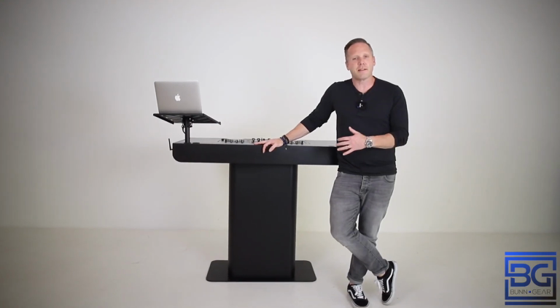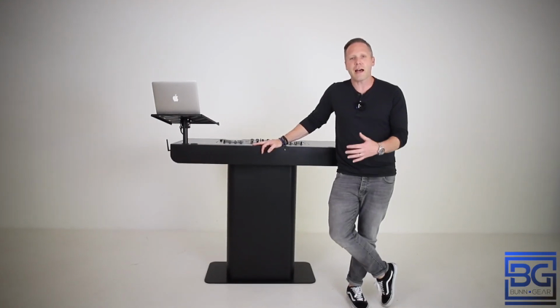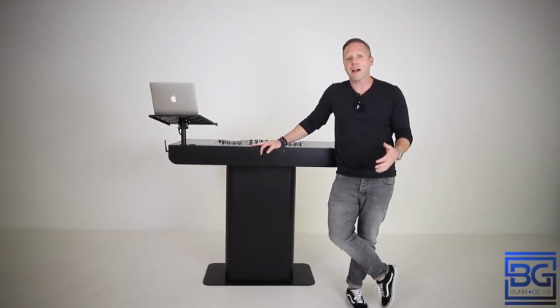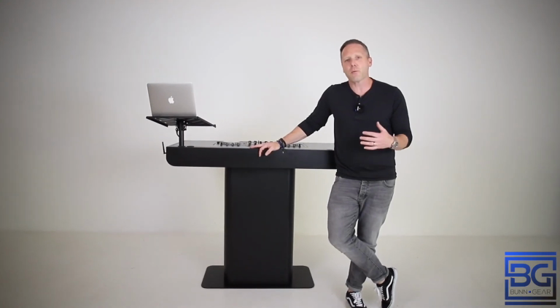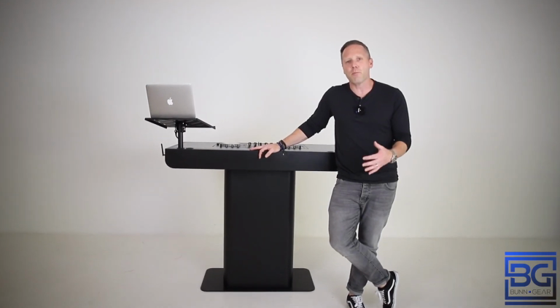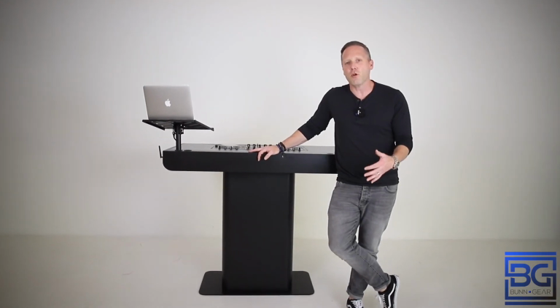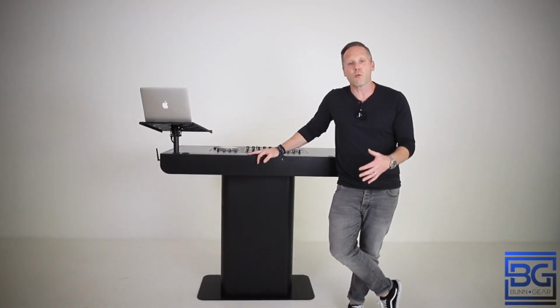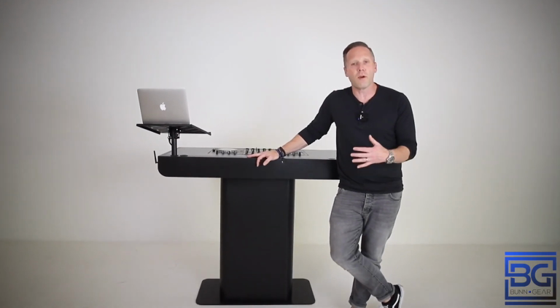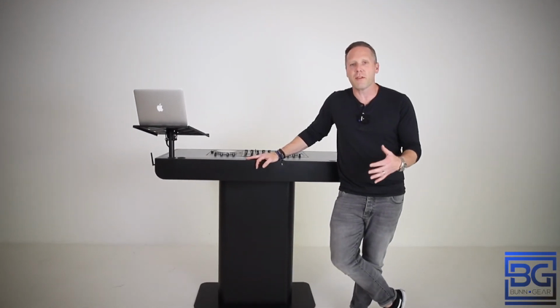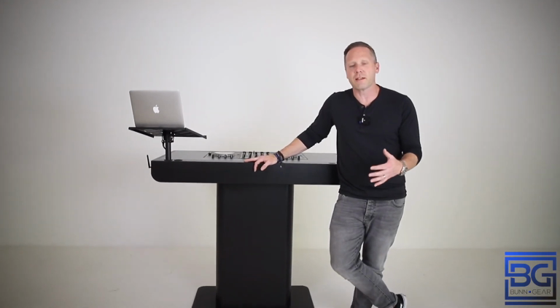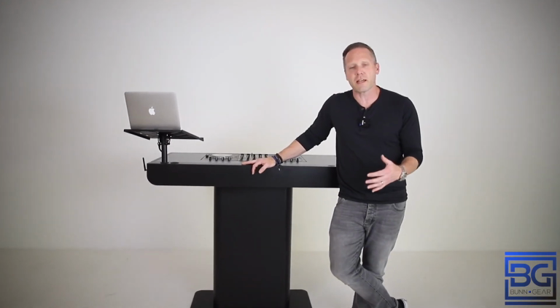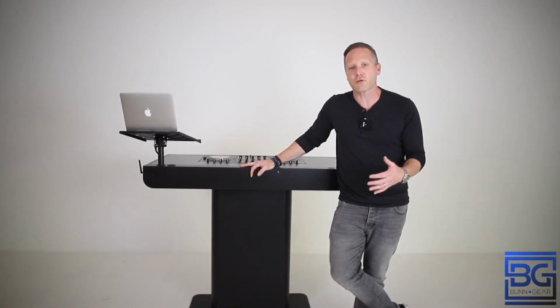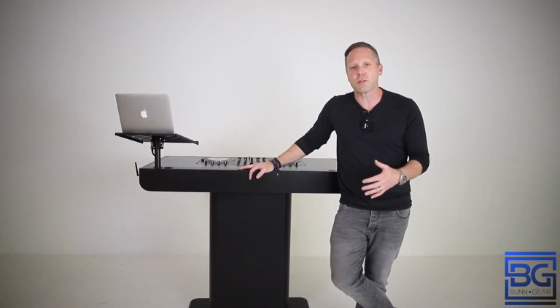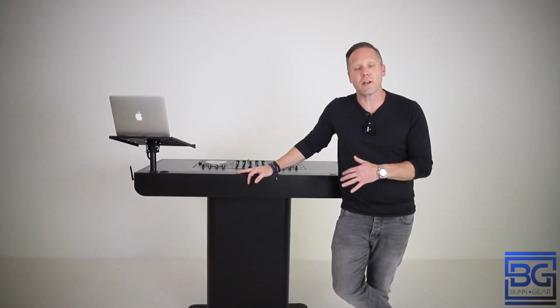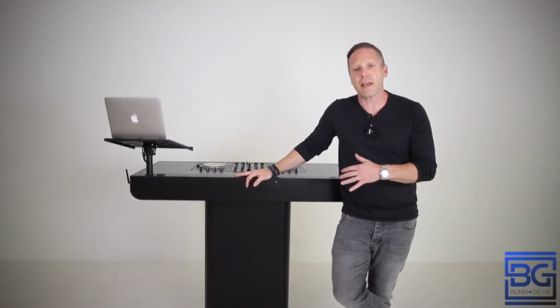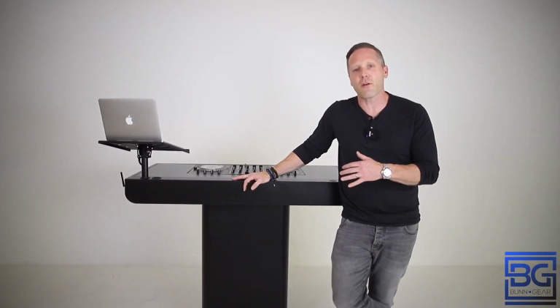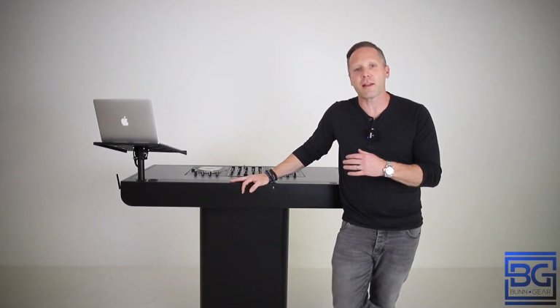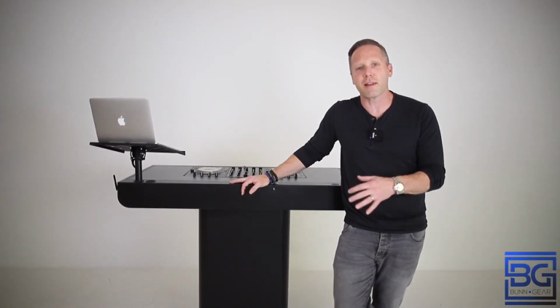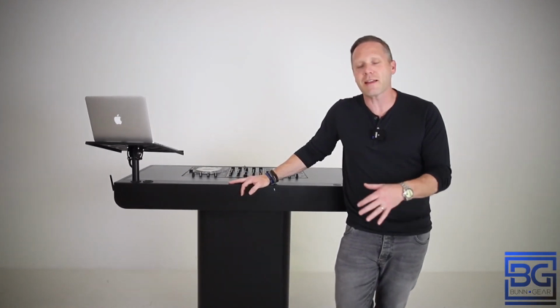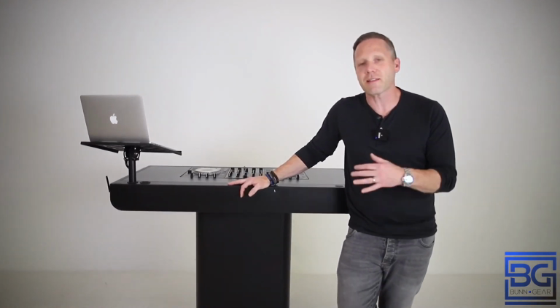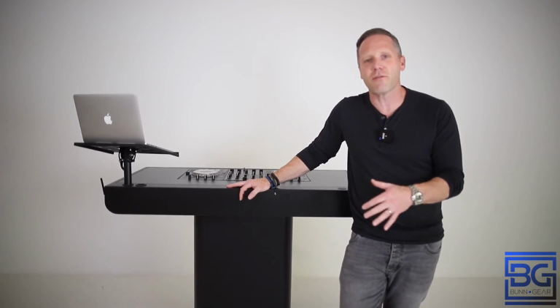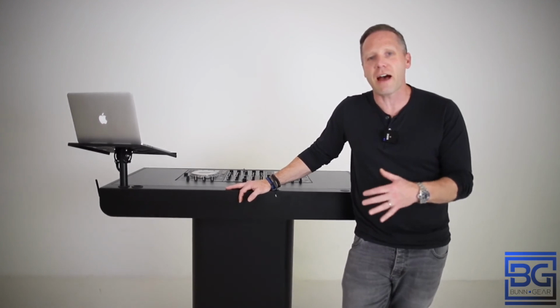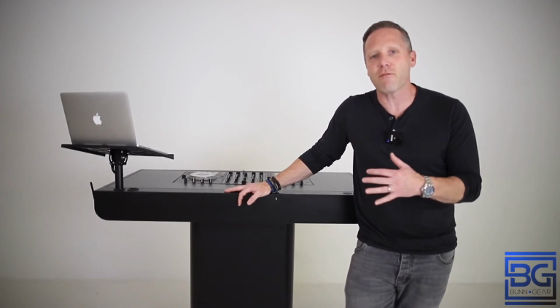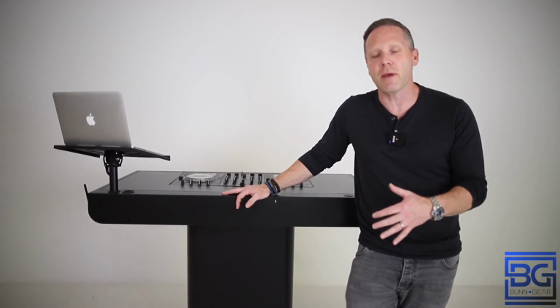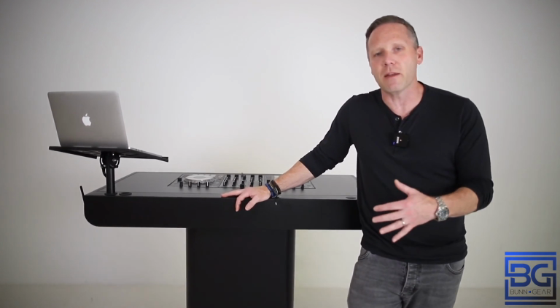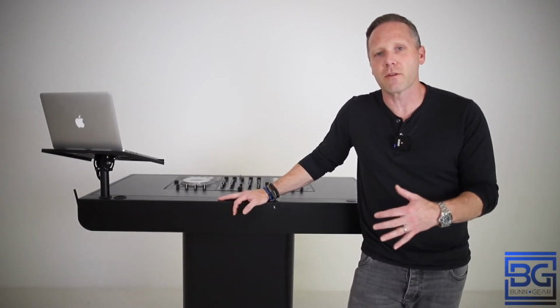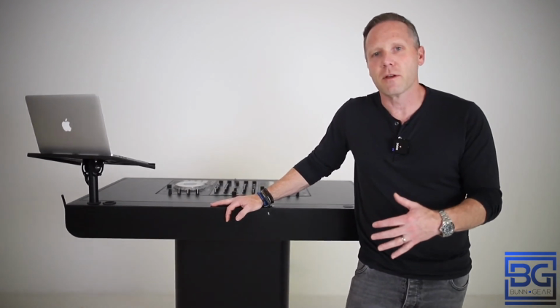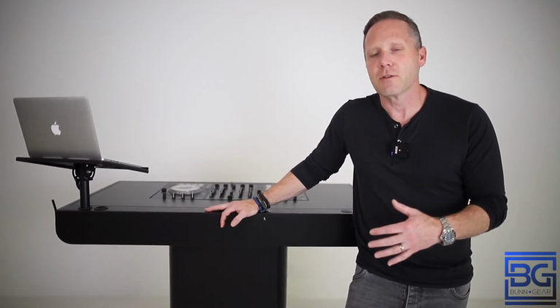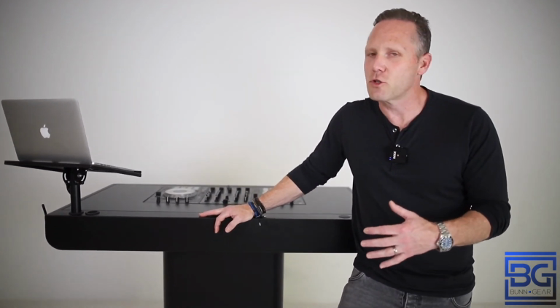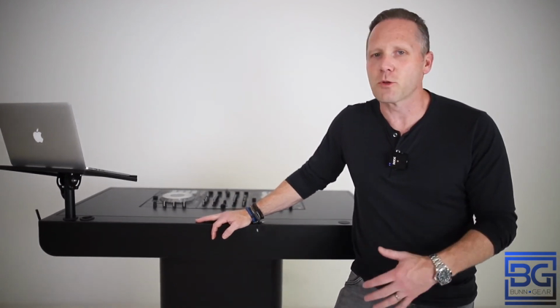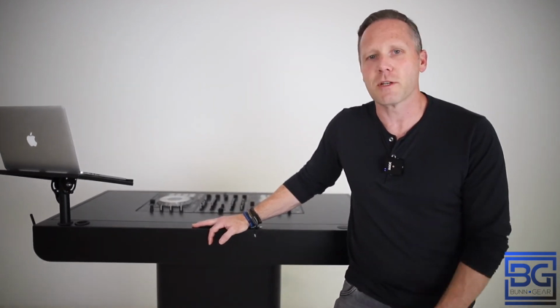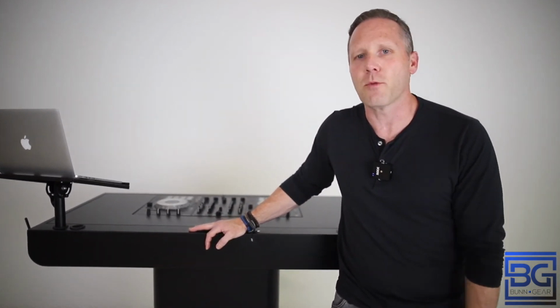The entire booth with the accessories went together in less than five minutes. Super simple. Thank you.